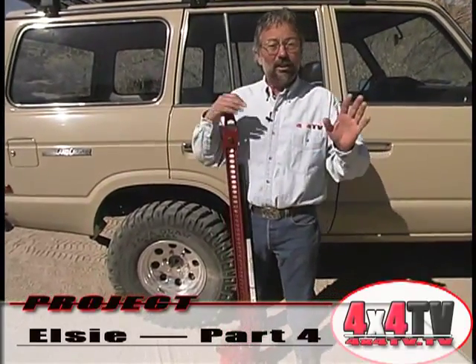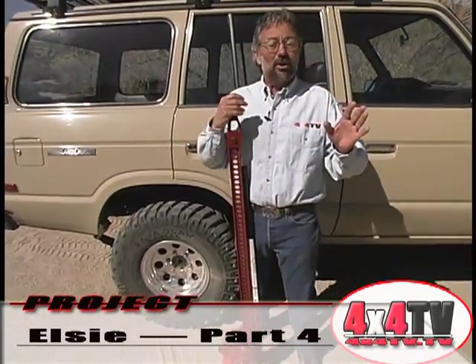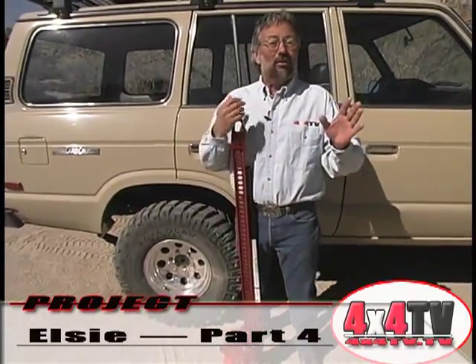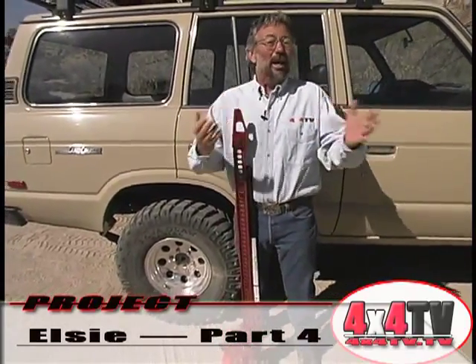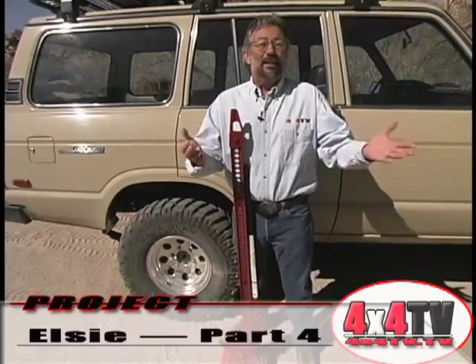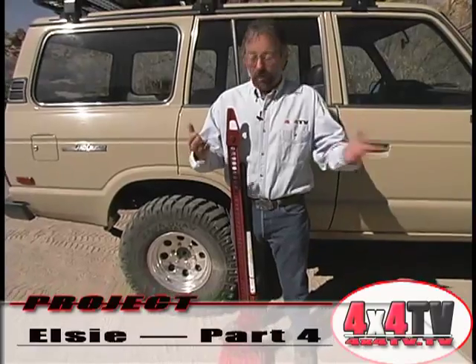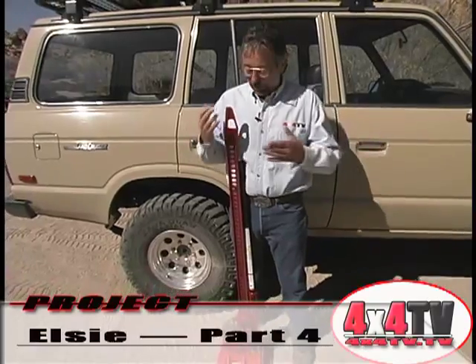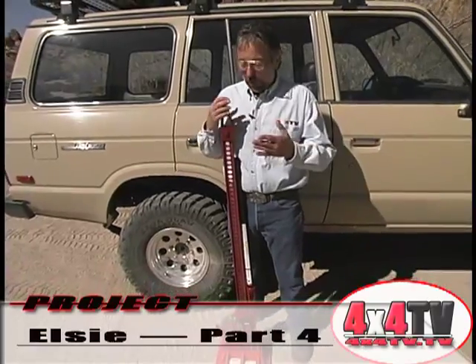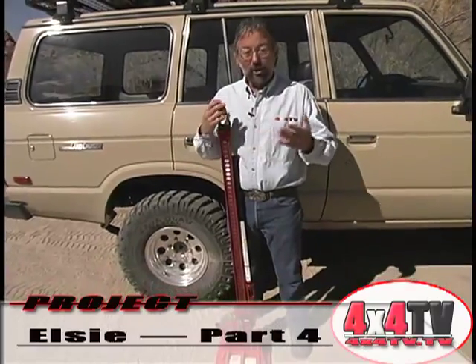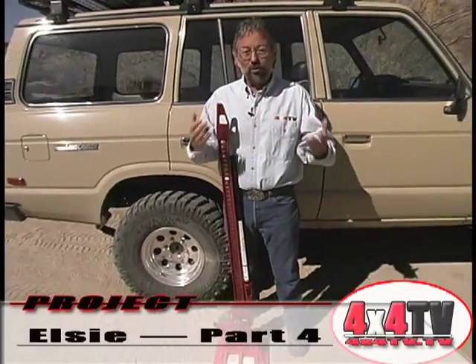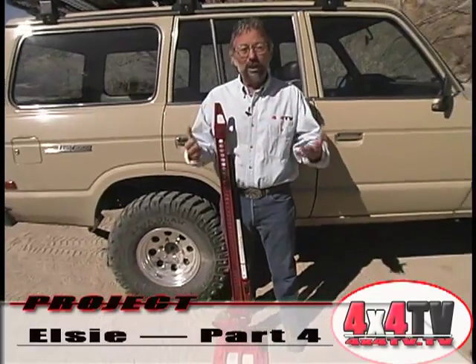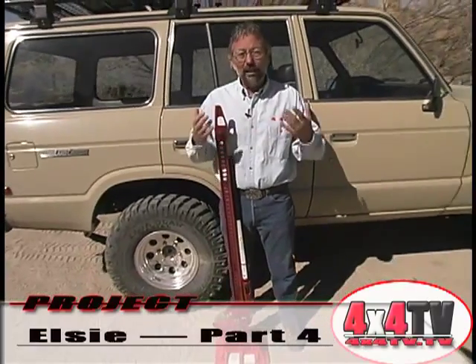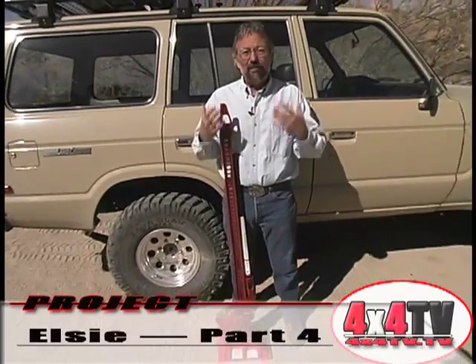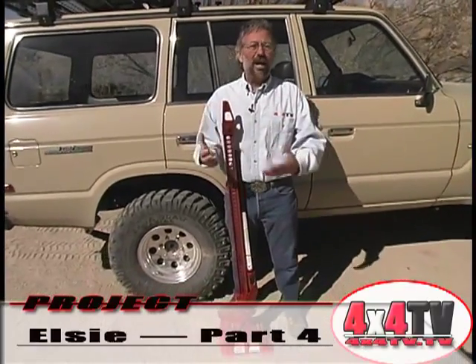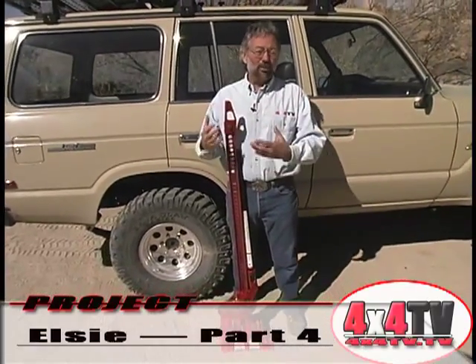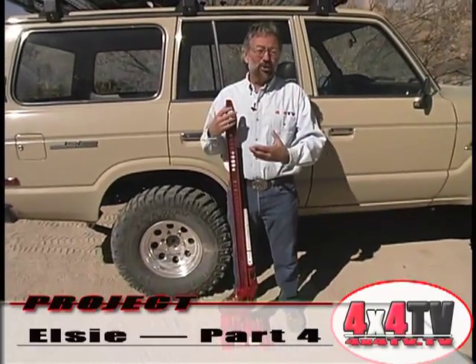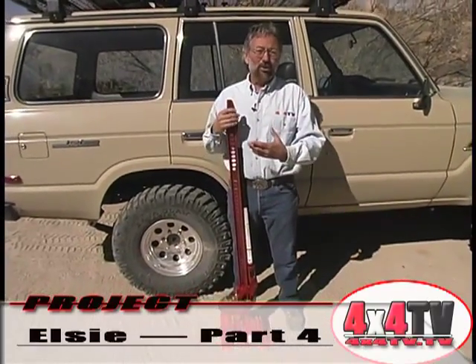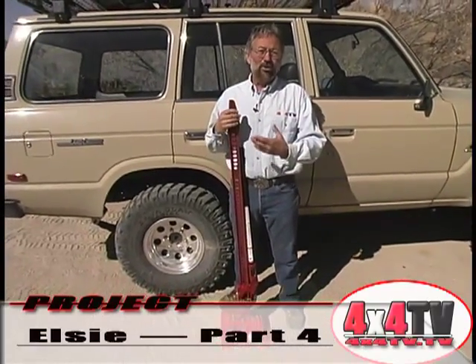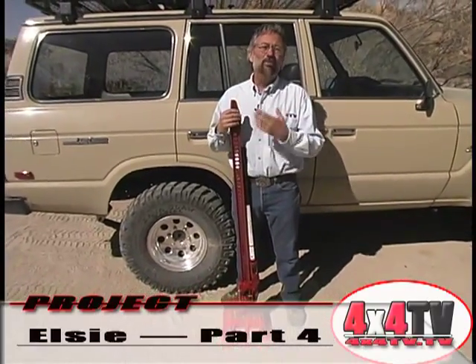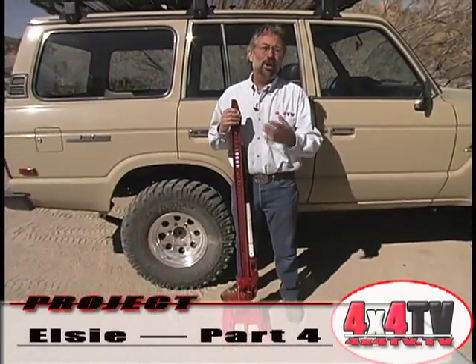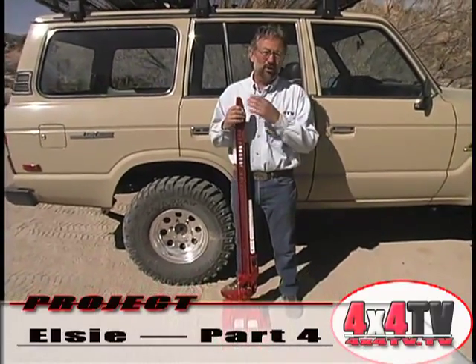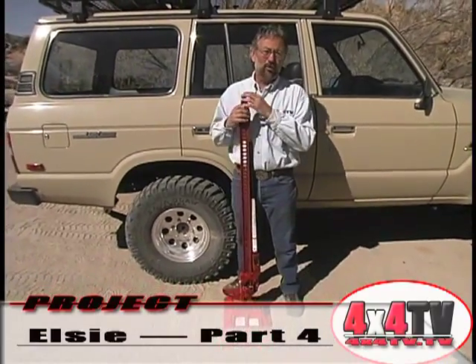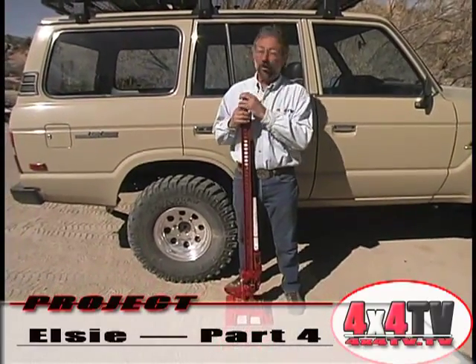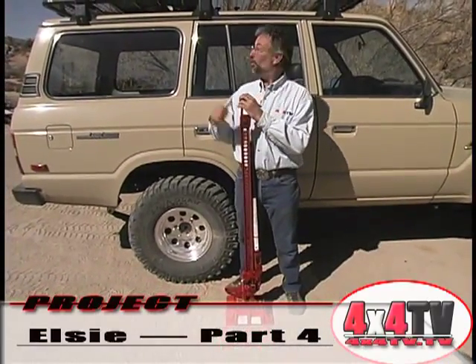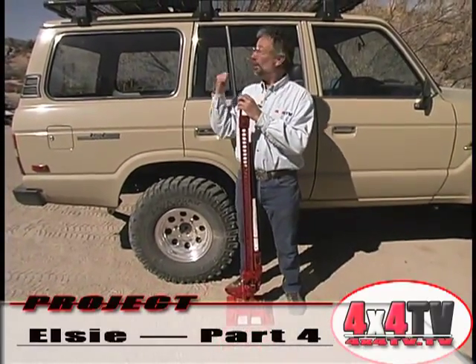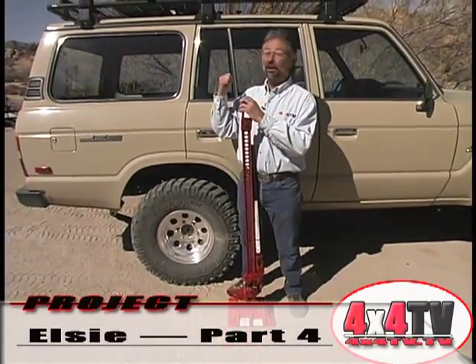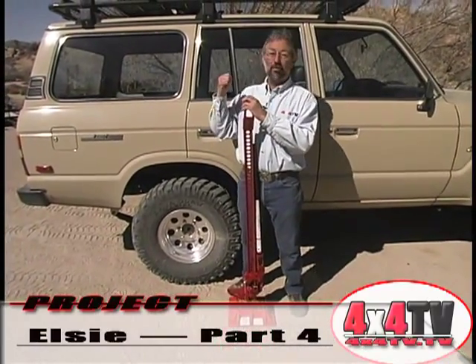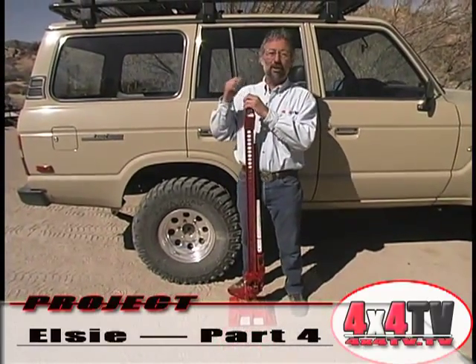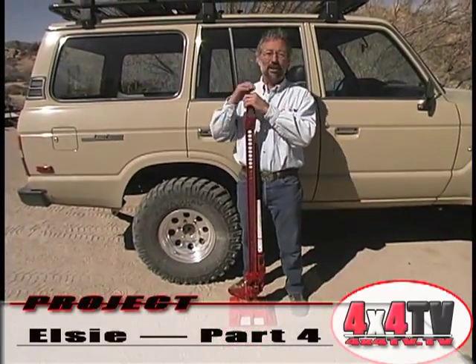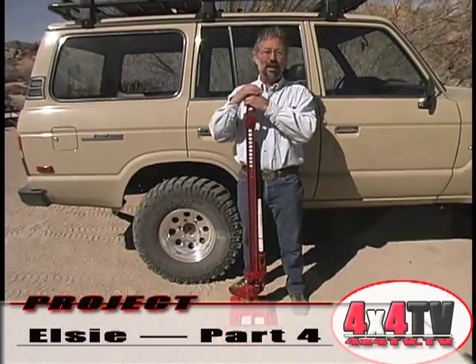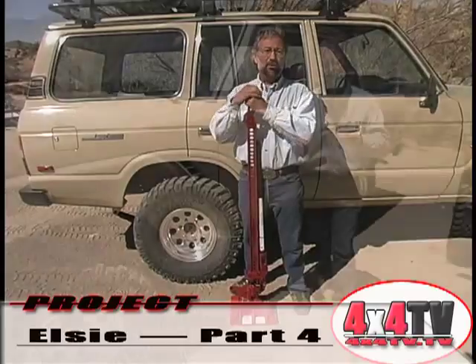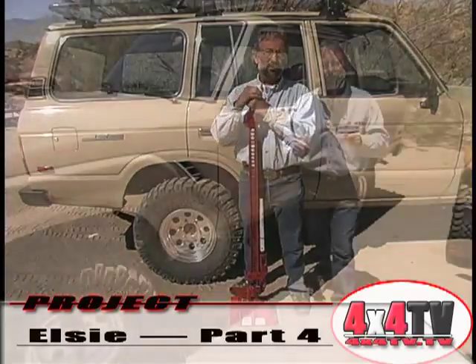It would be one of those really valuable tools to put on your four-wheeler. We did on our Project Land Cruiser.